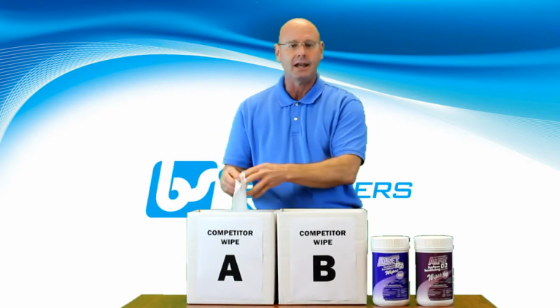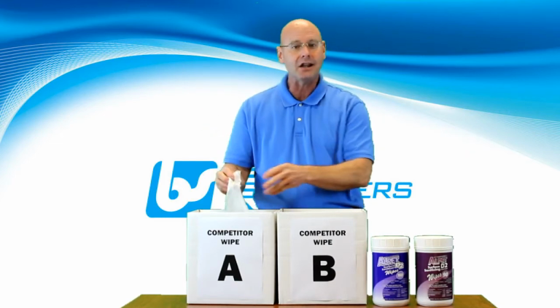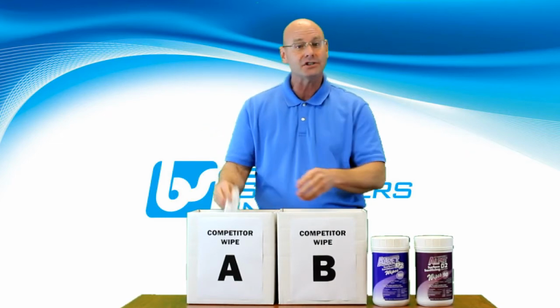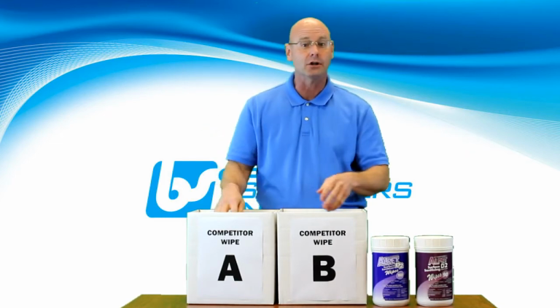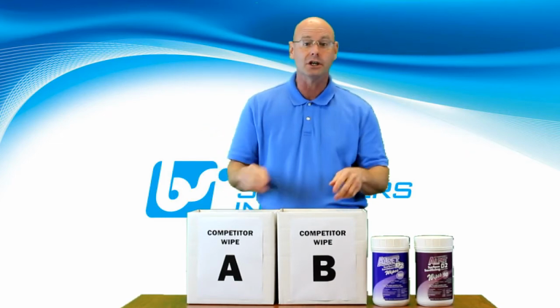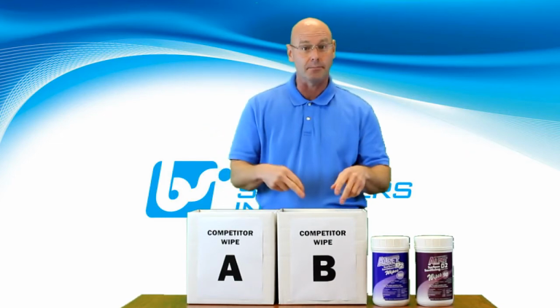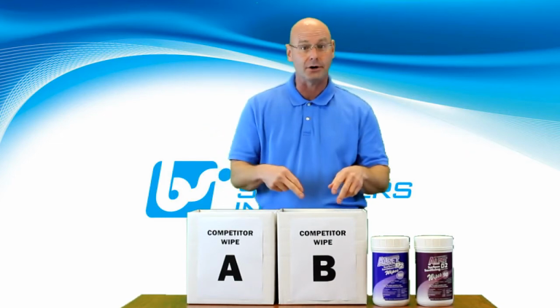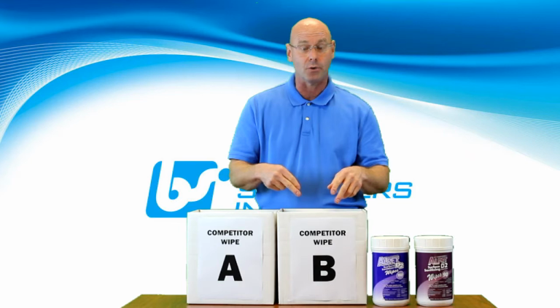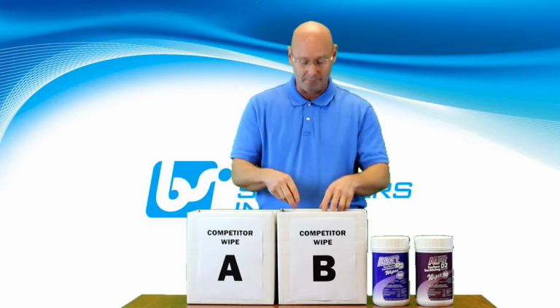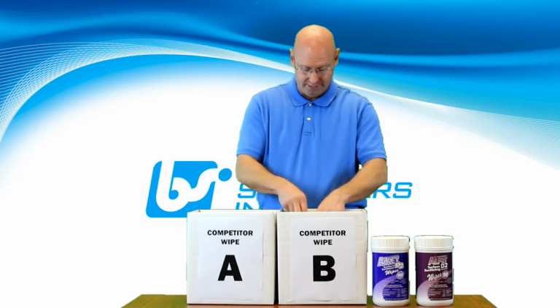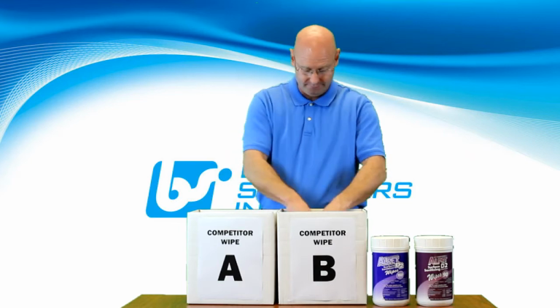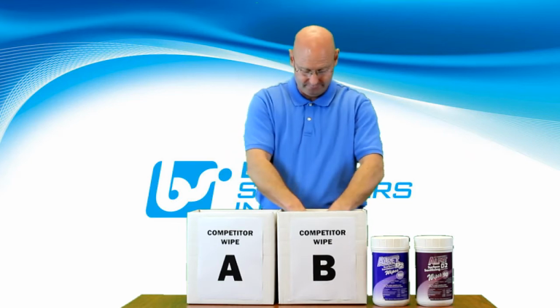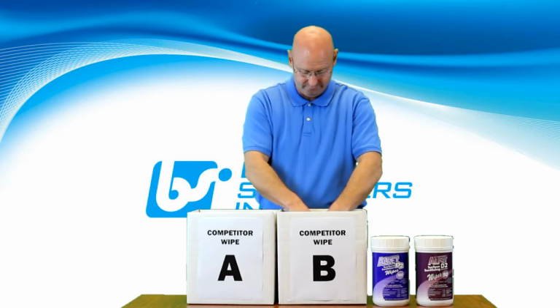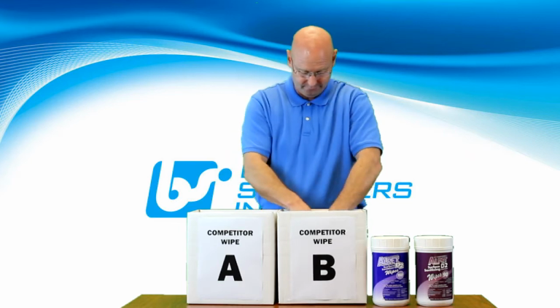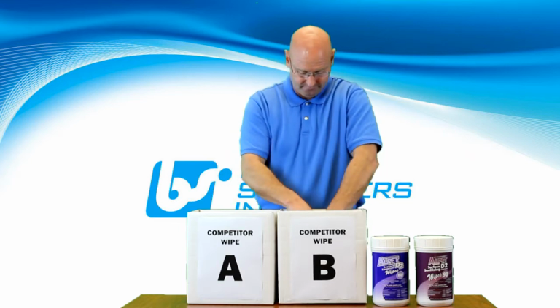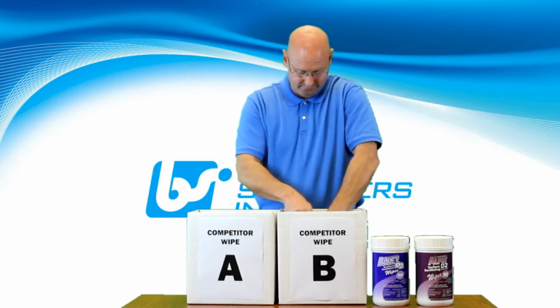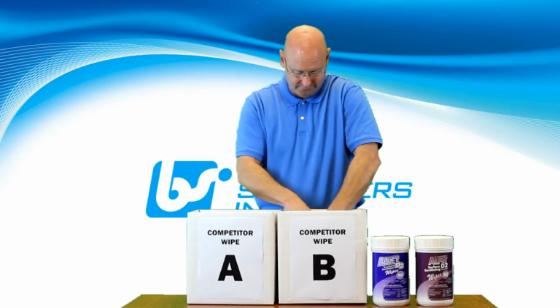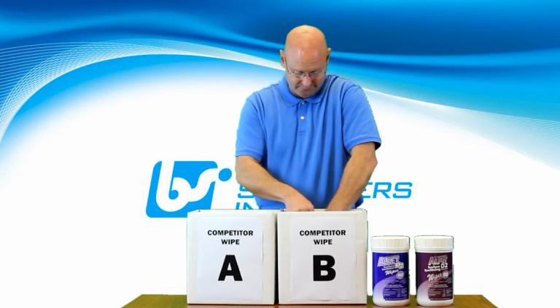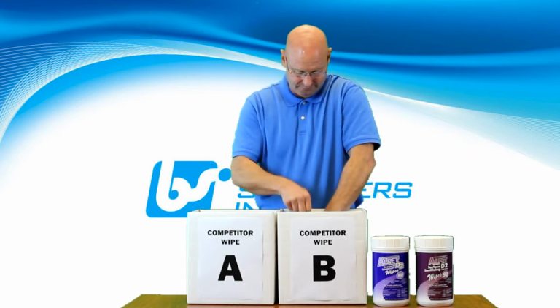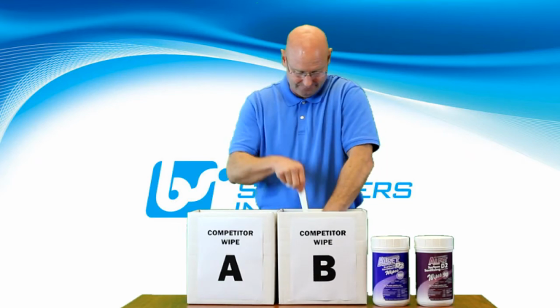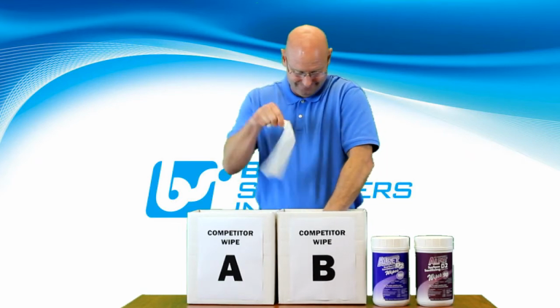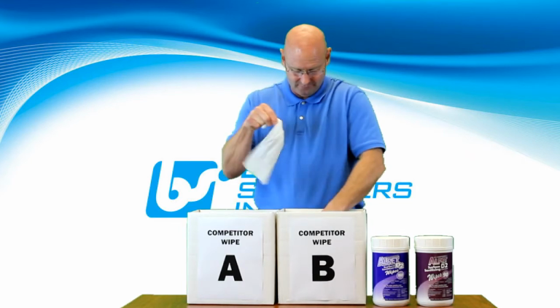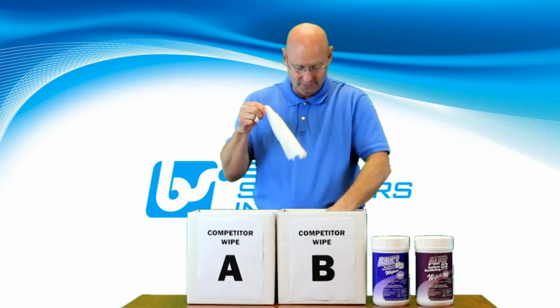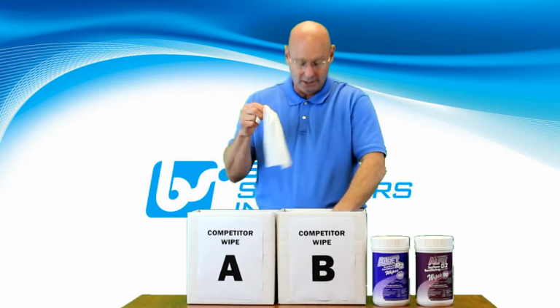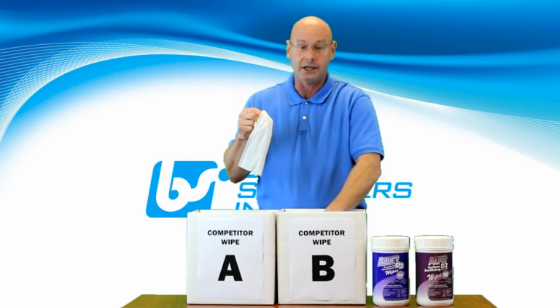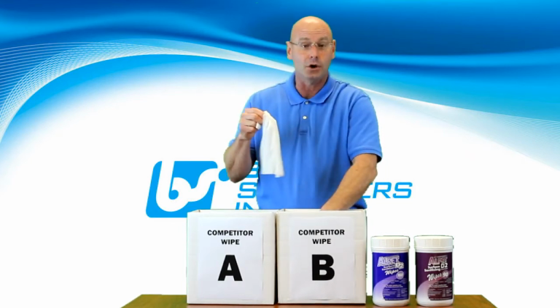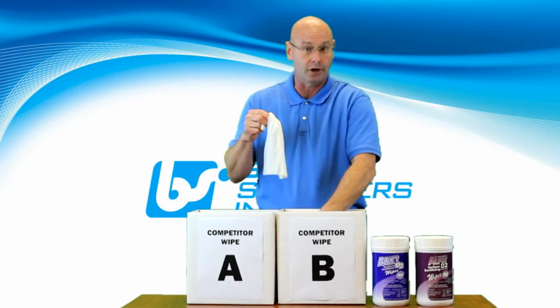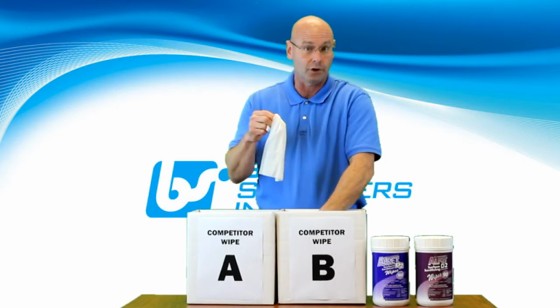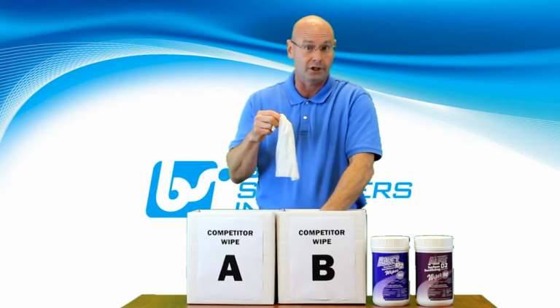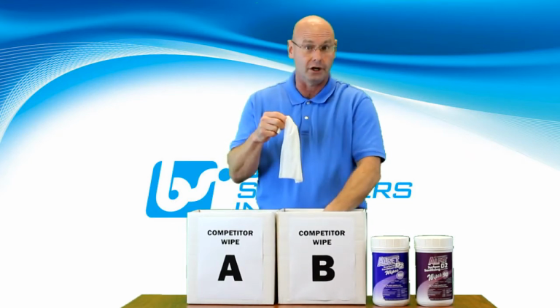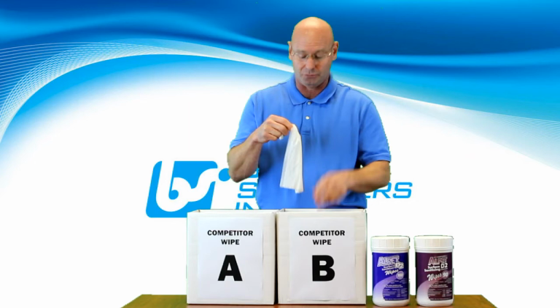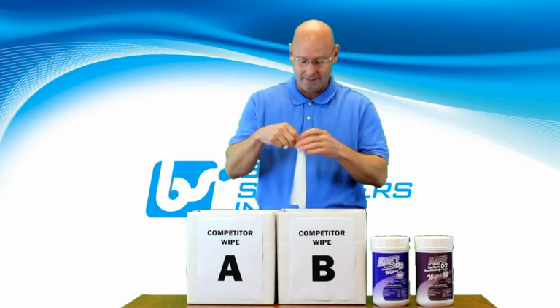Now, let's take a look at Competitor Wipe B. Again, no self-closing lid on this wipe.